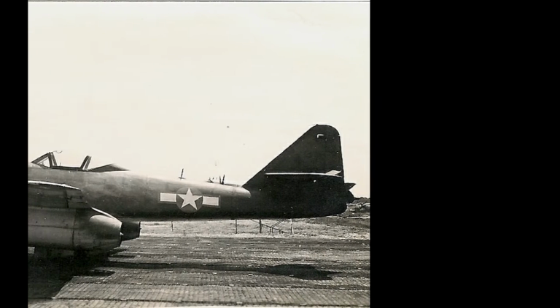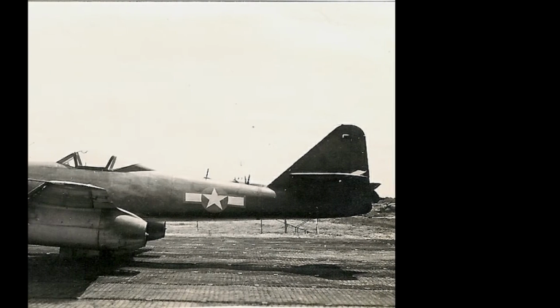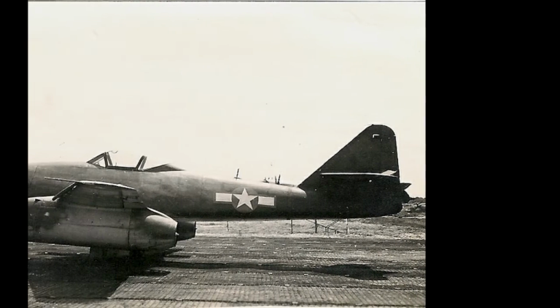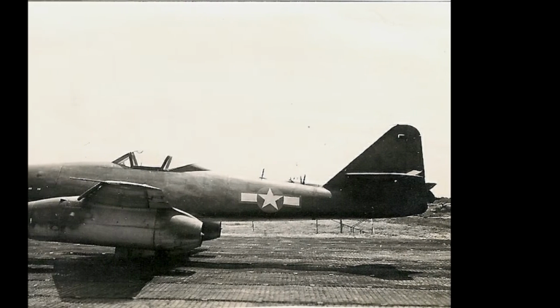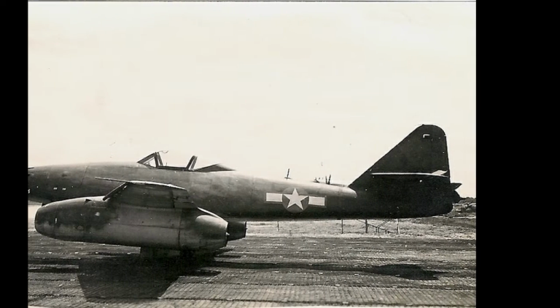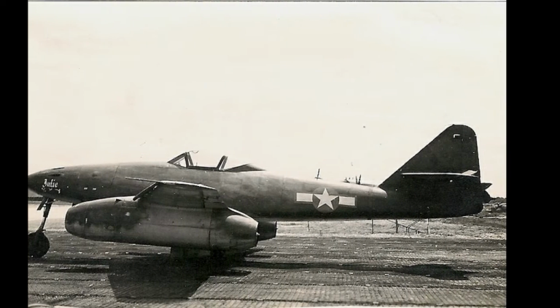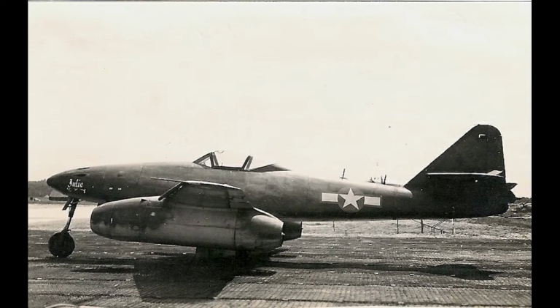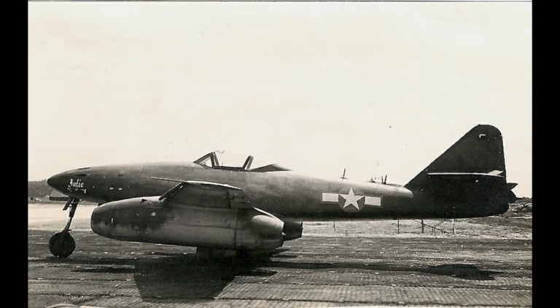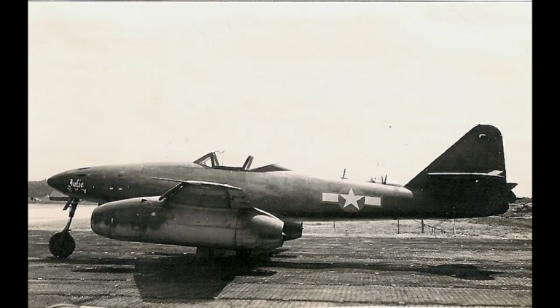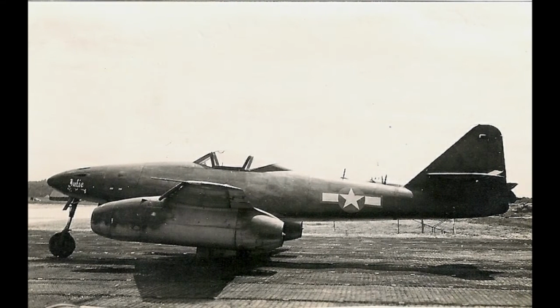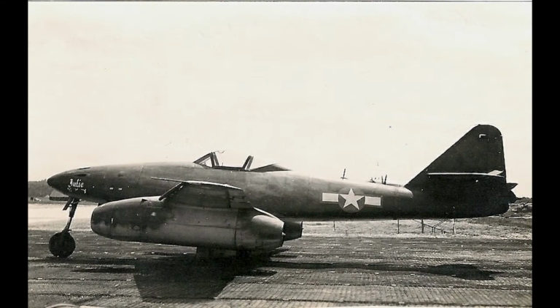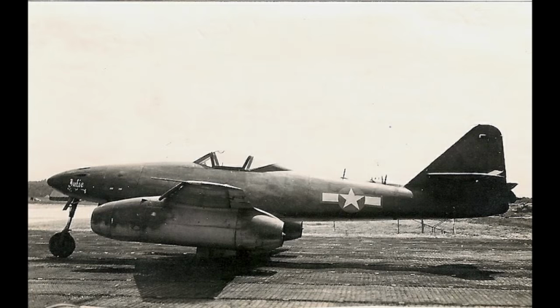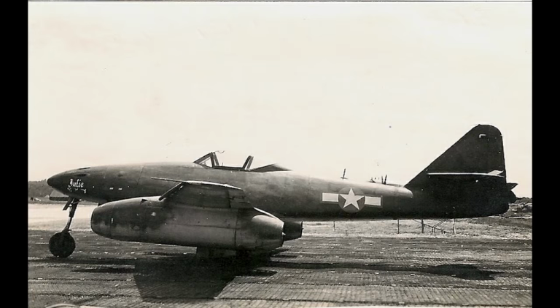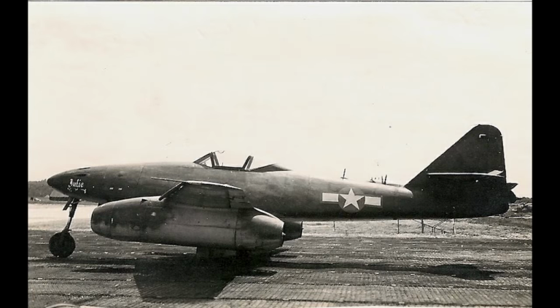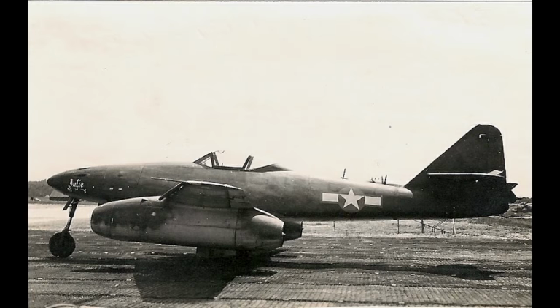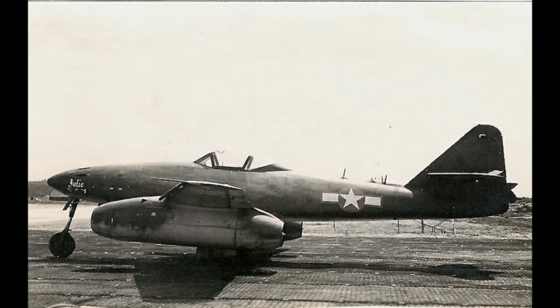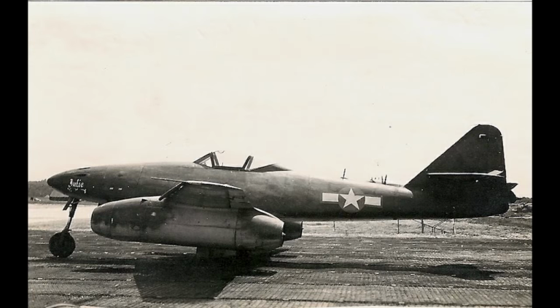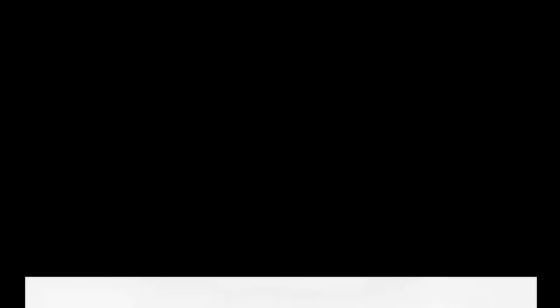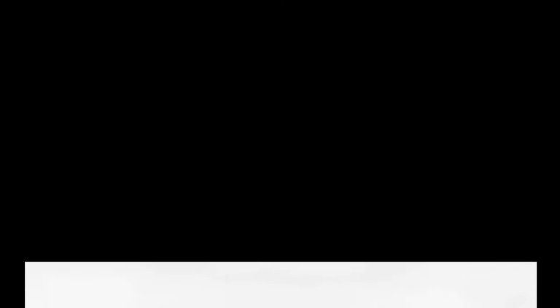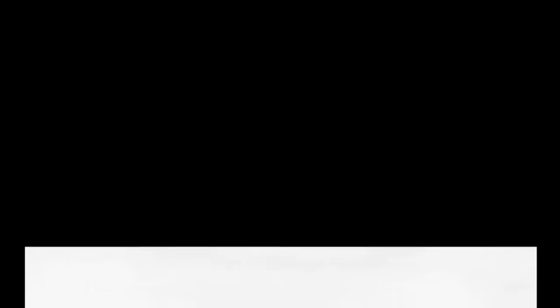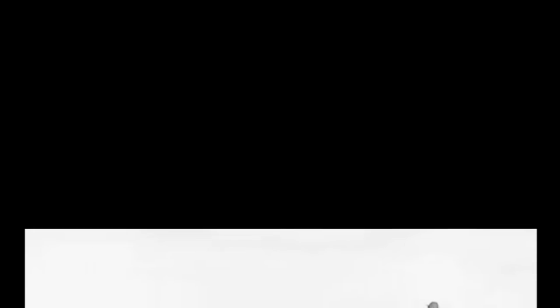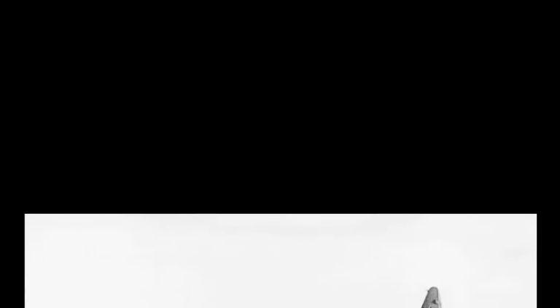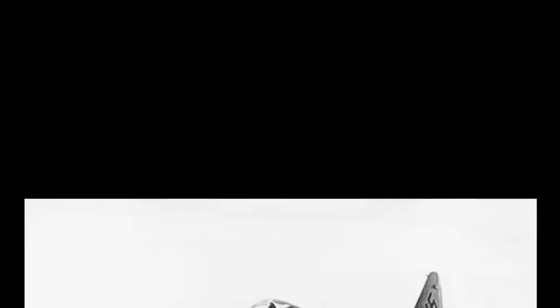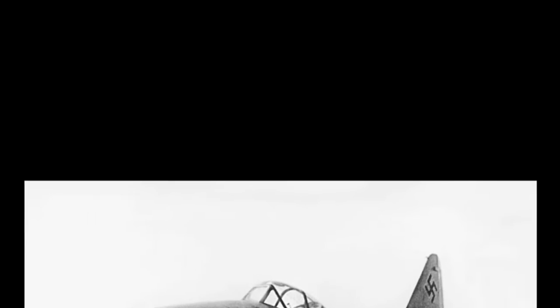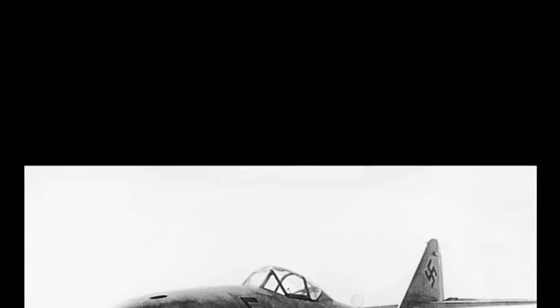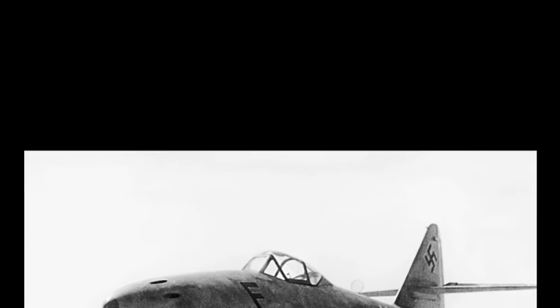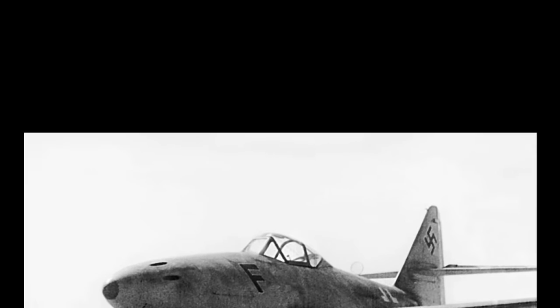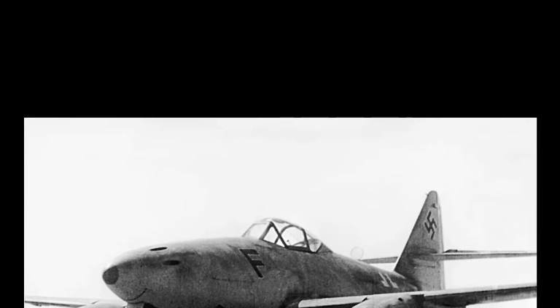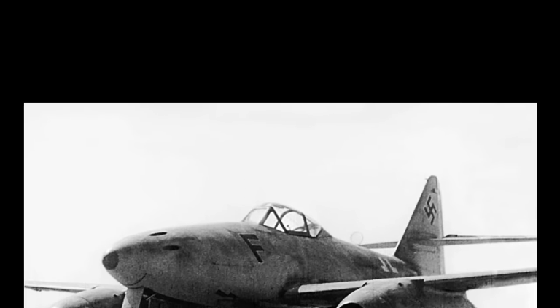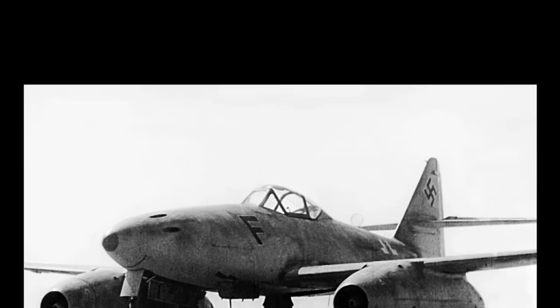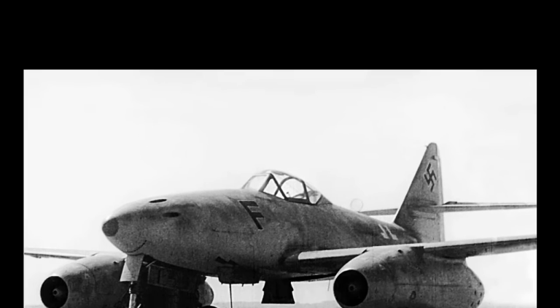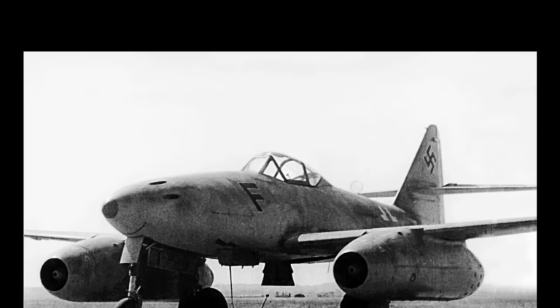In the following sections of this video, we will find out more about this exceptional jet-powered fighter aircraft.